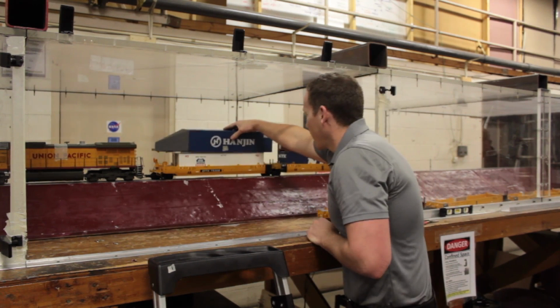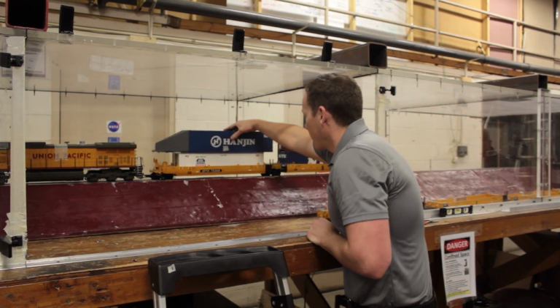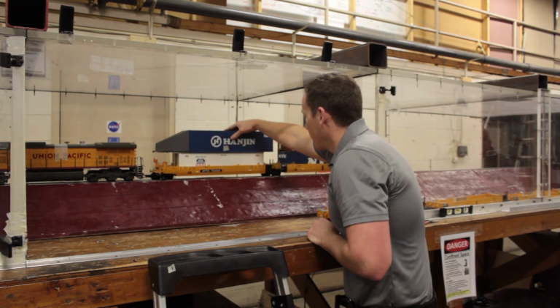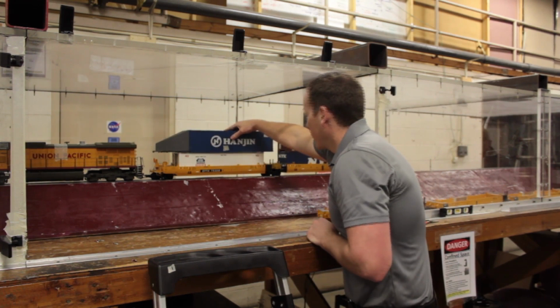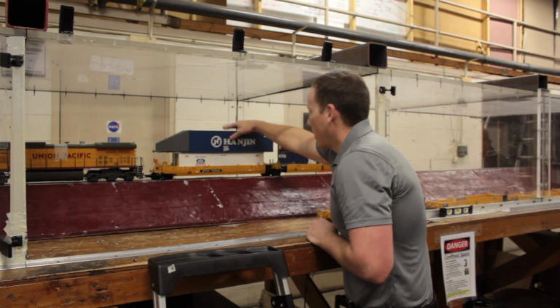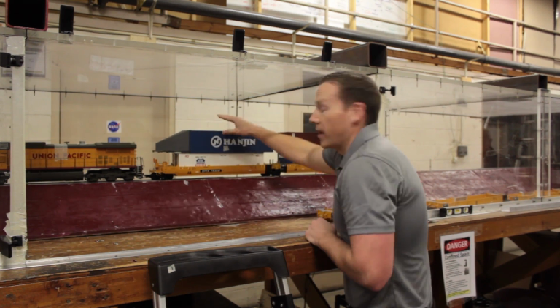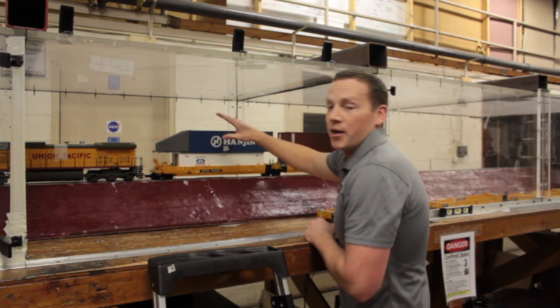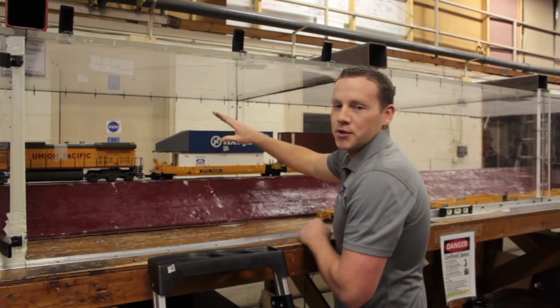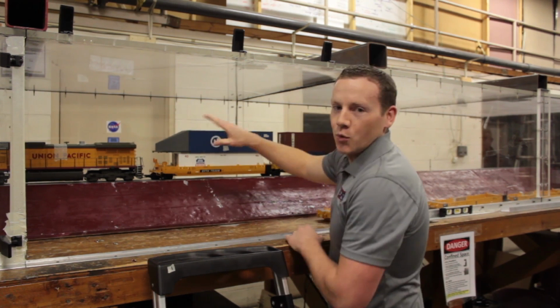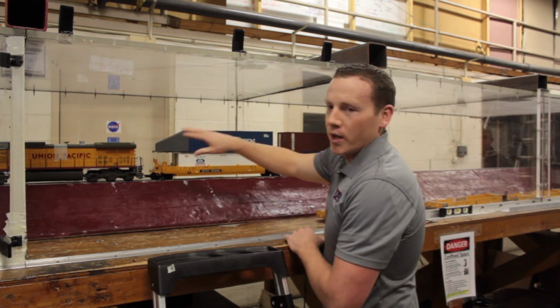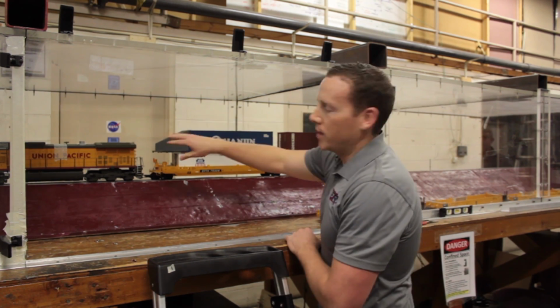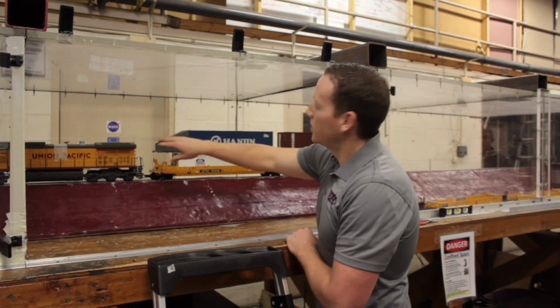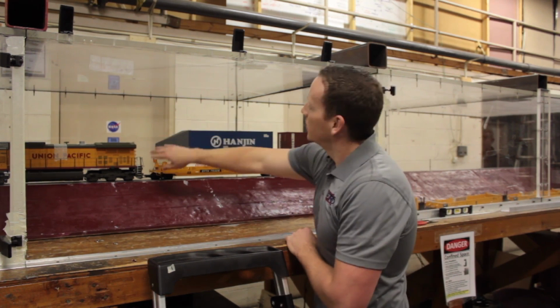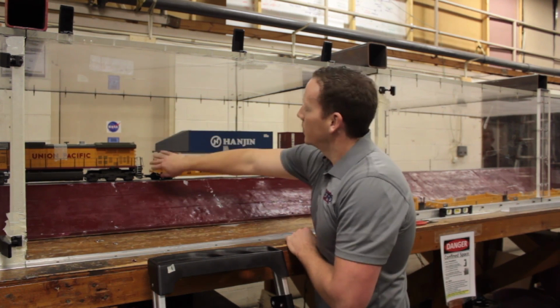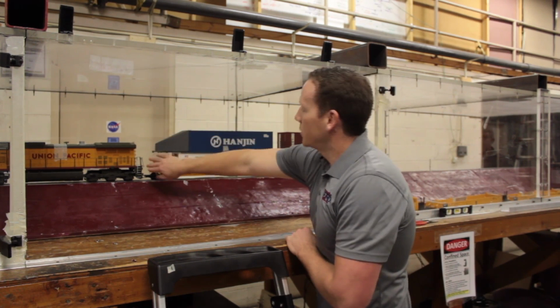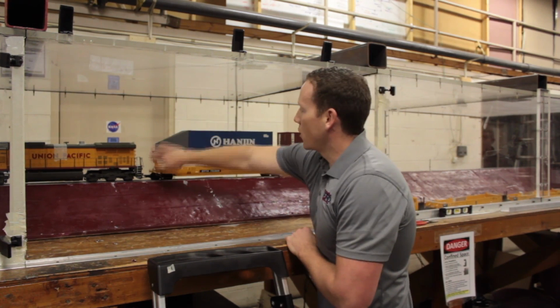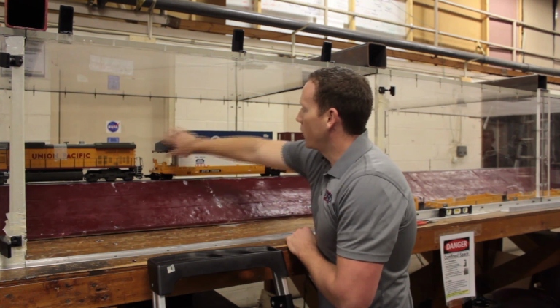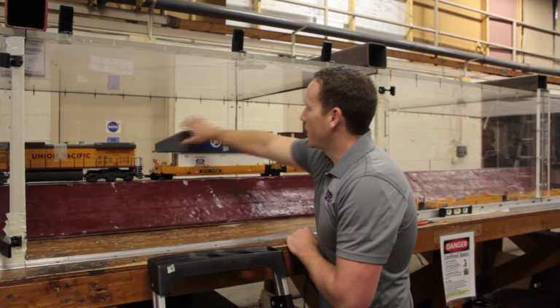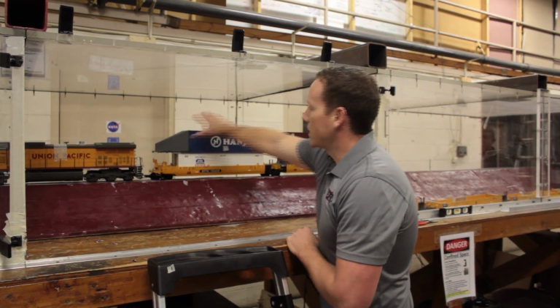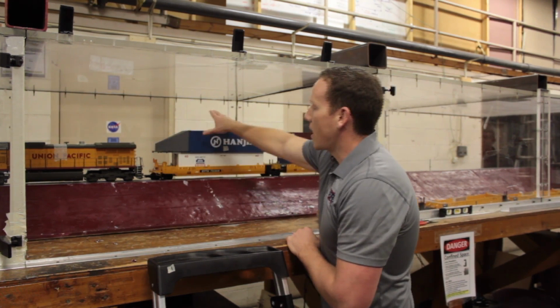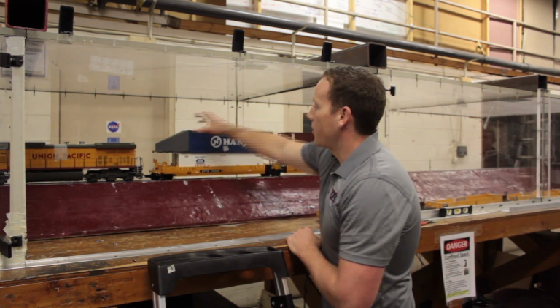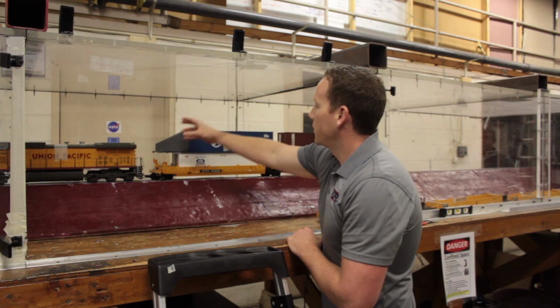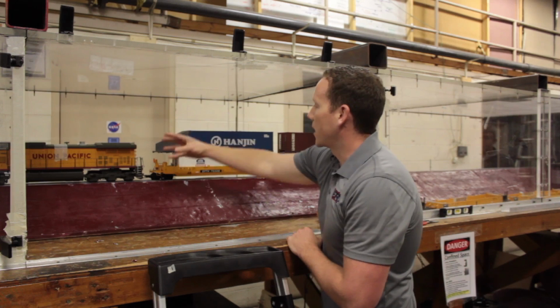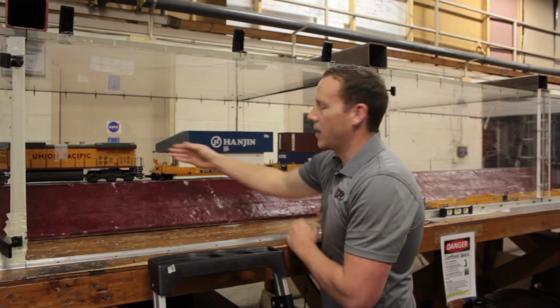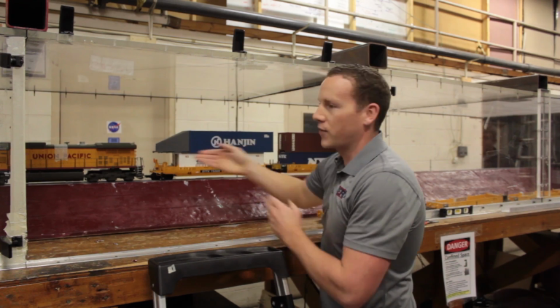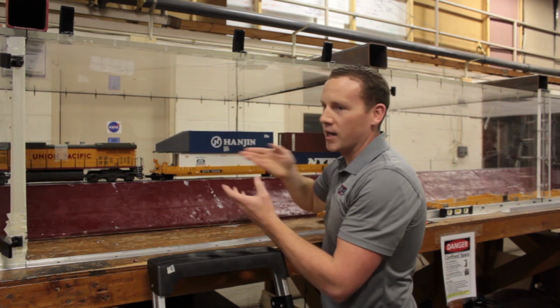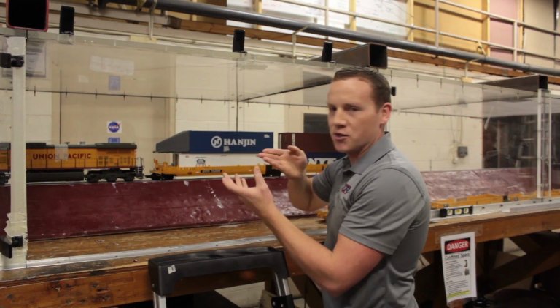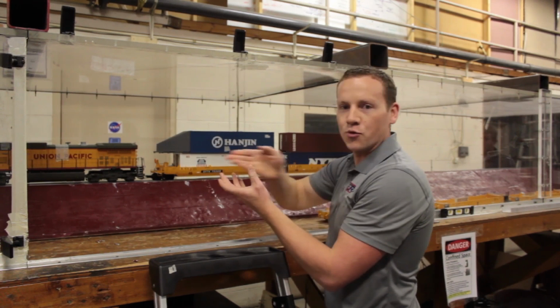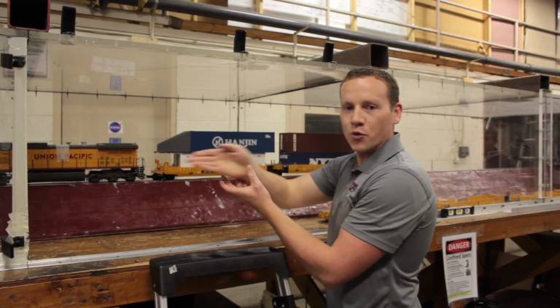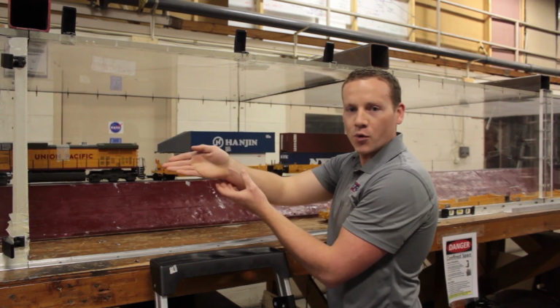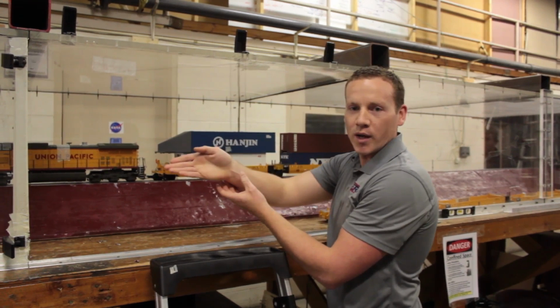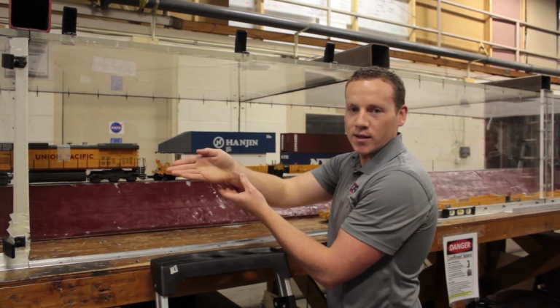This allows the wind to go over the top — it kind of cuts through the wind.